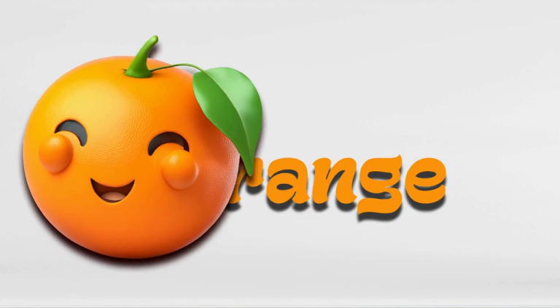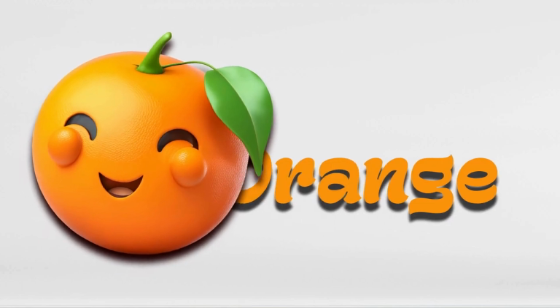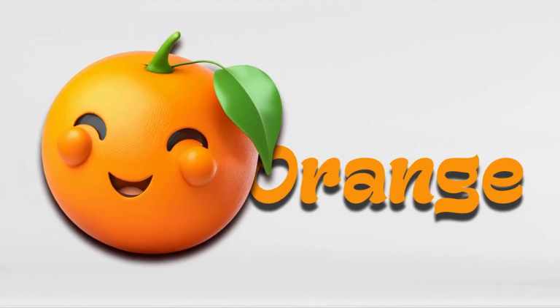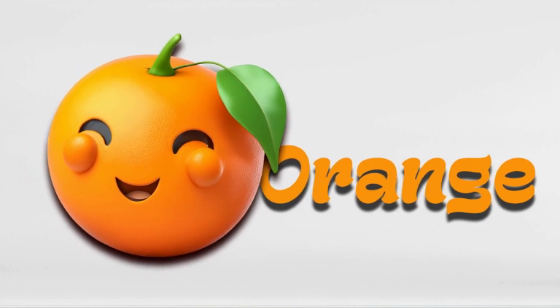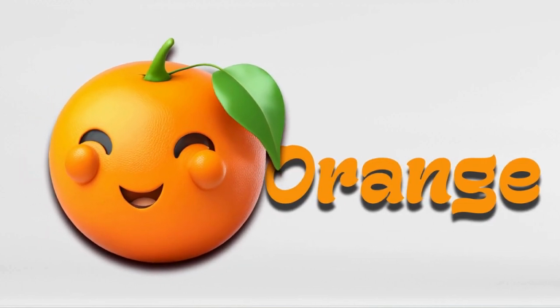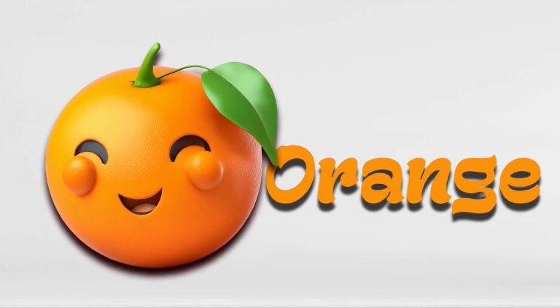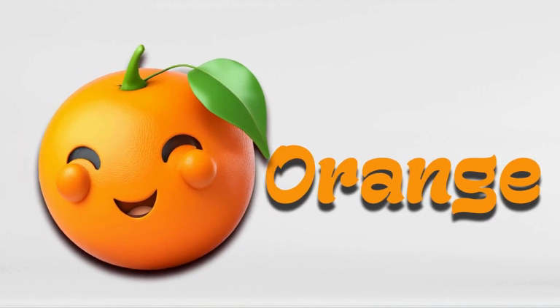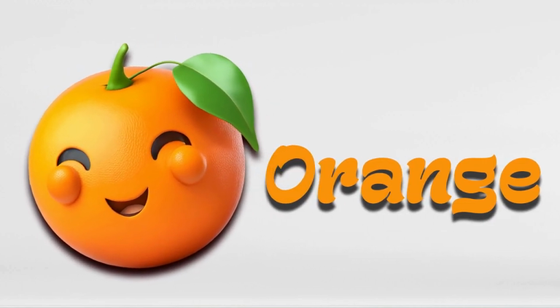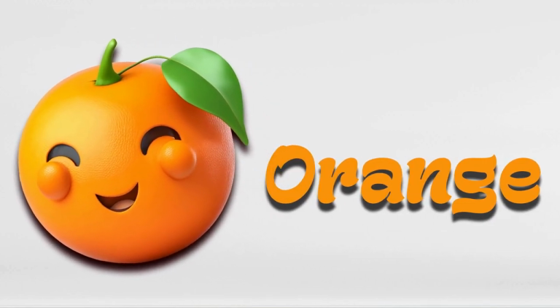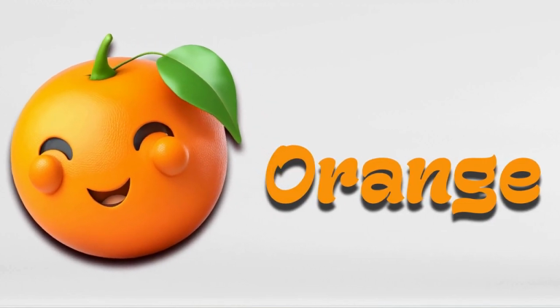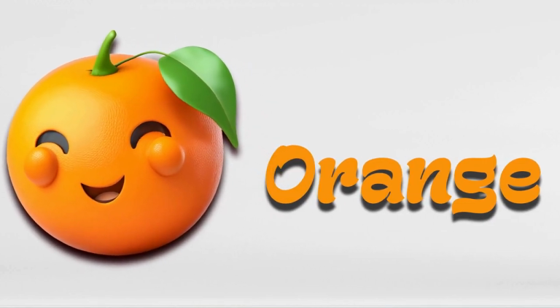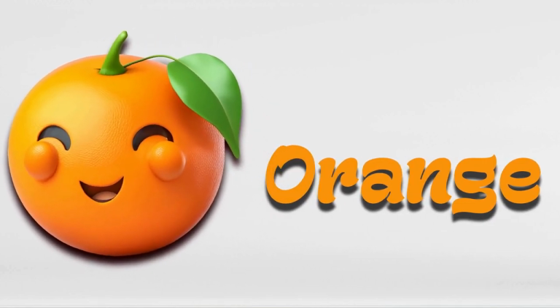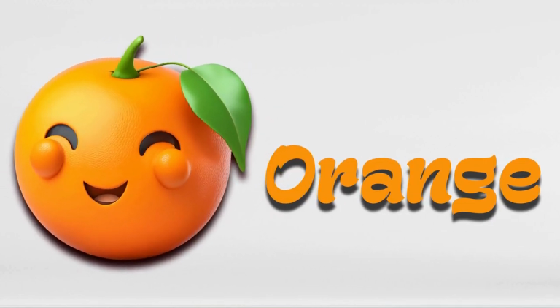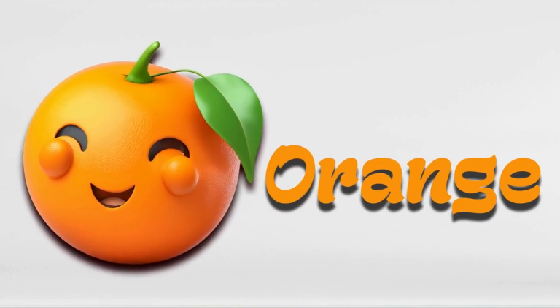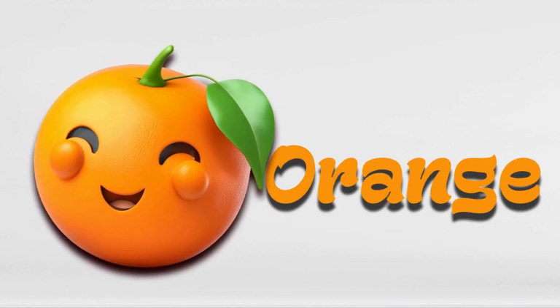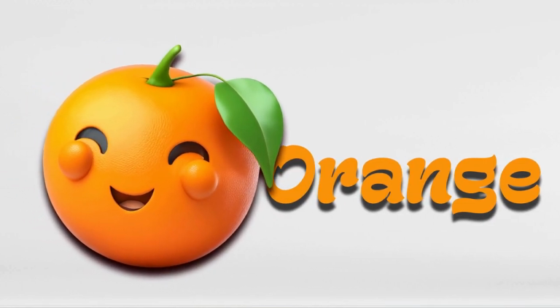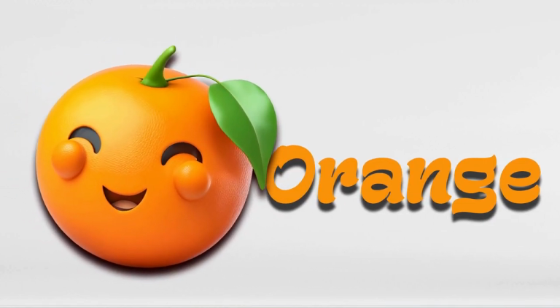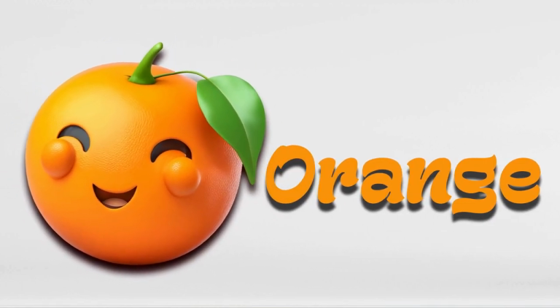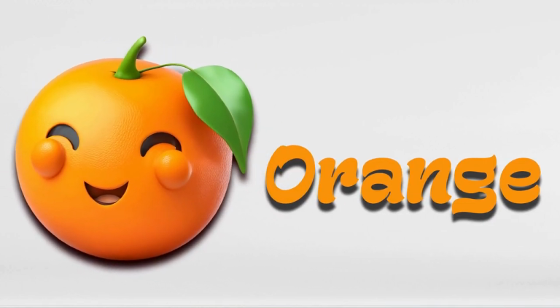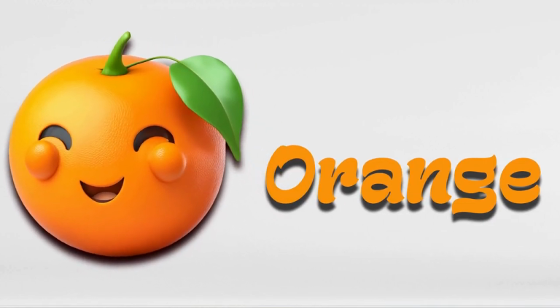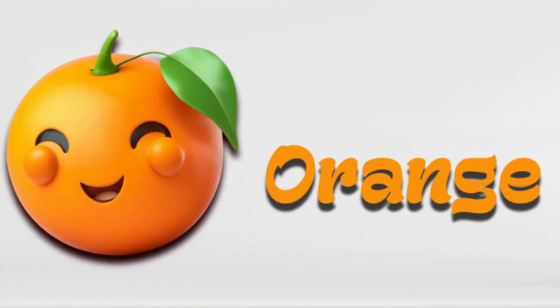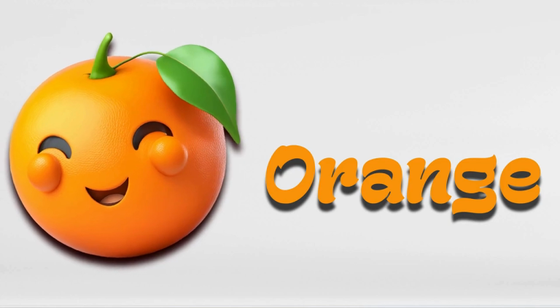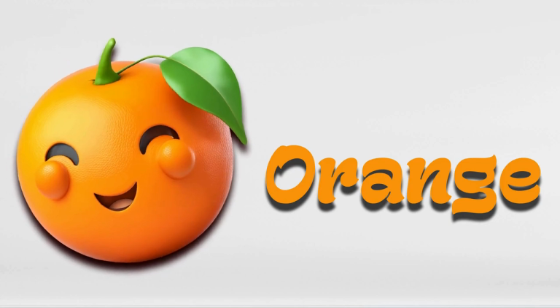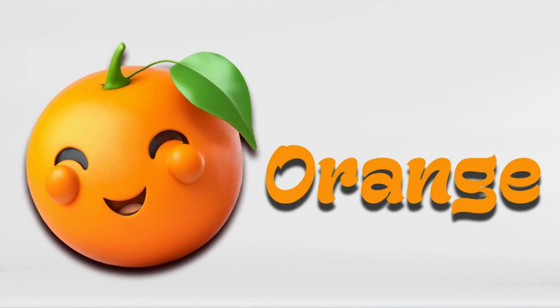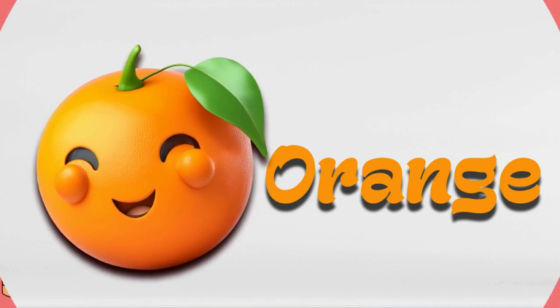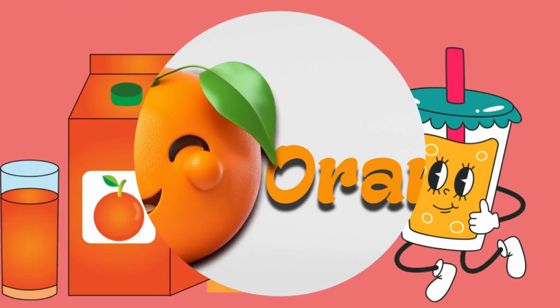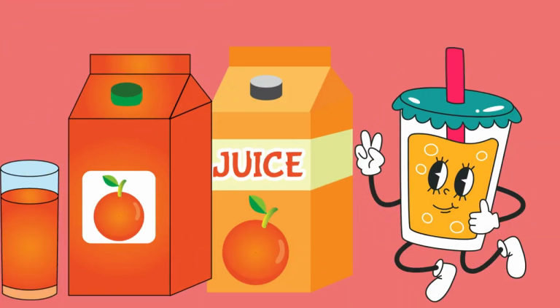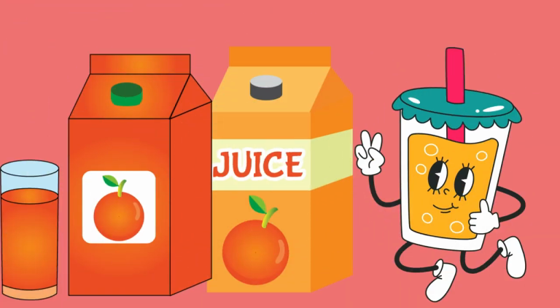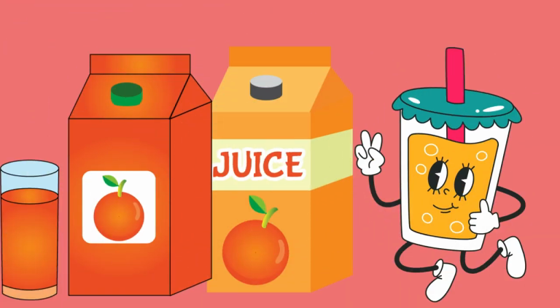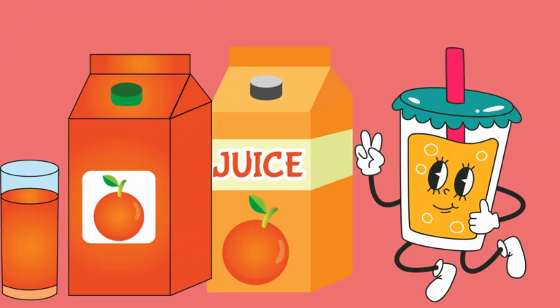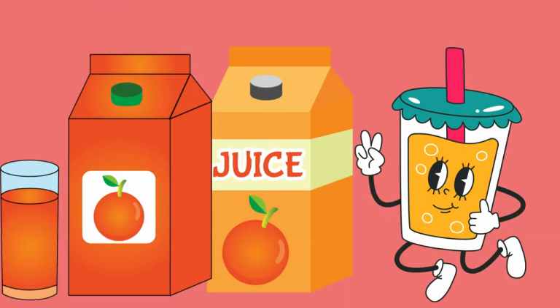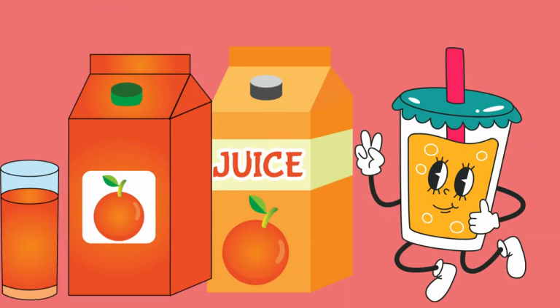Orange. Oranges are round and orange, of course. They're juicy and tangy. You peel them and eat the slices inside or make fresh orange juice.